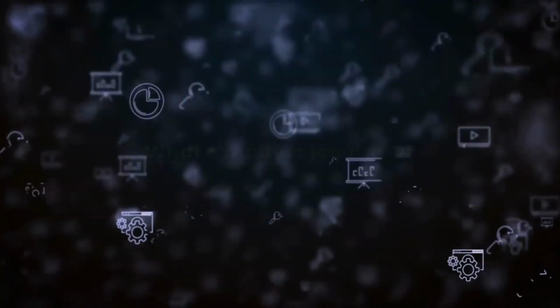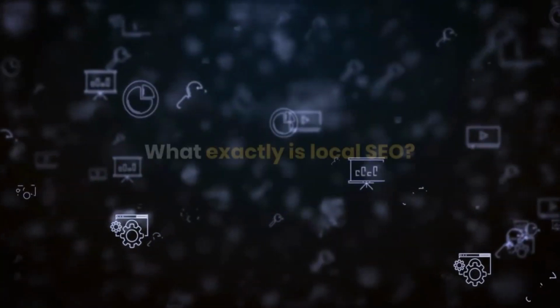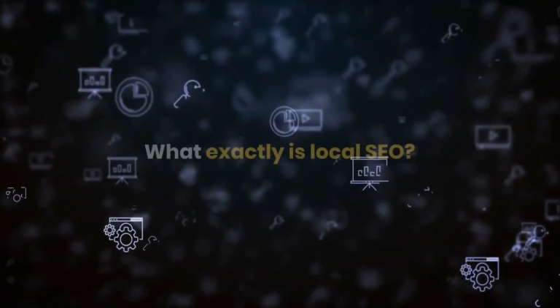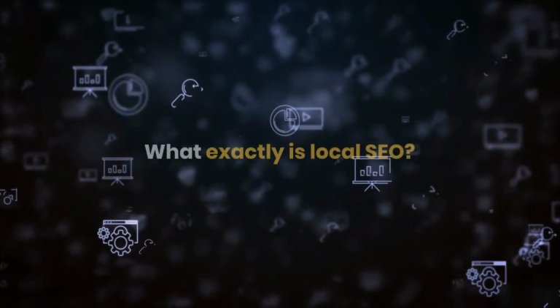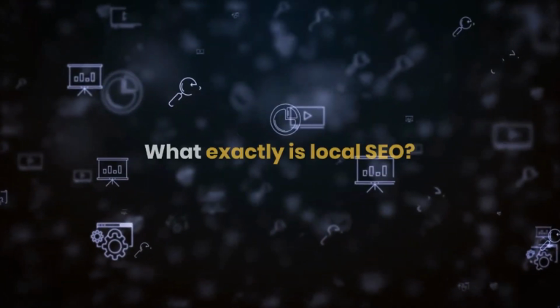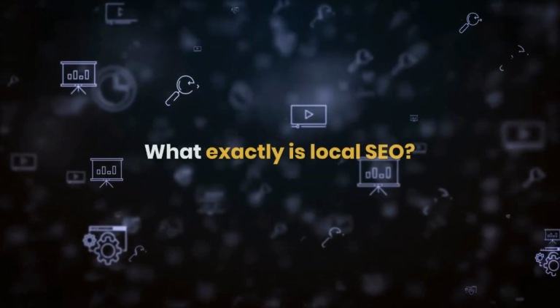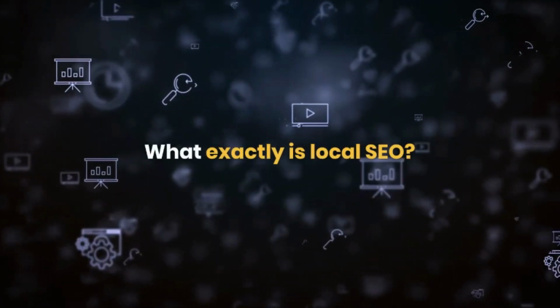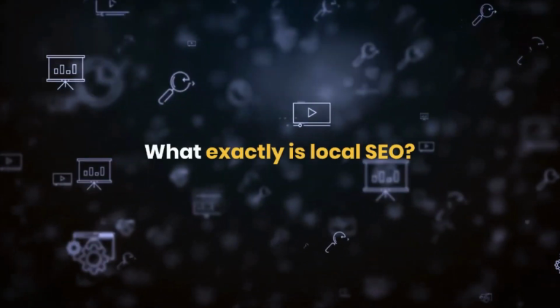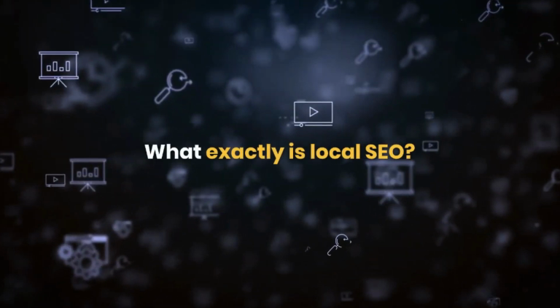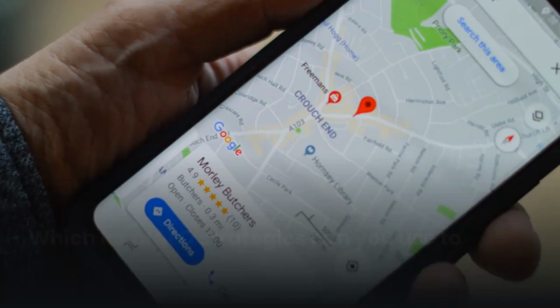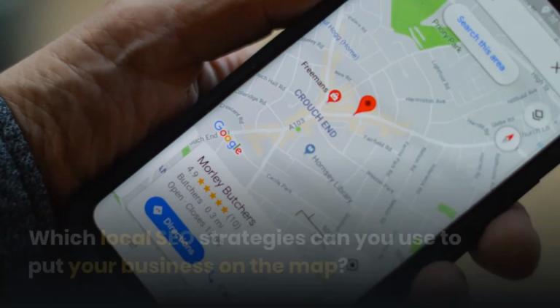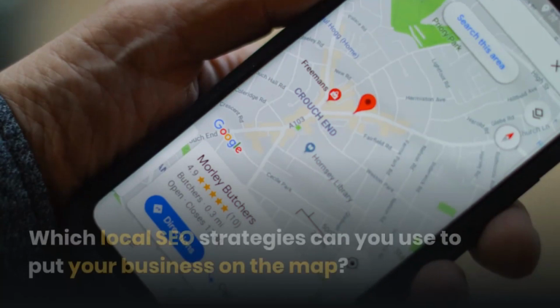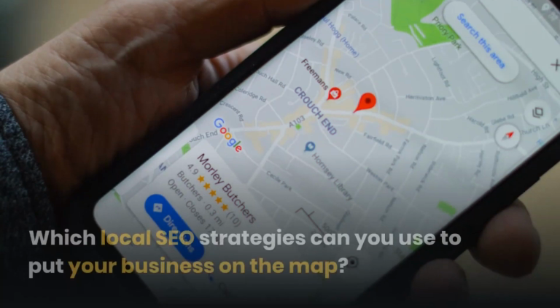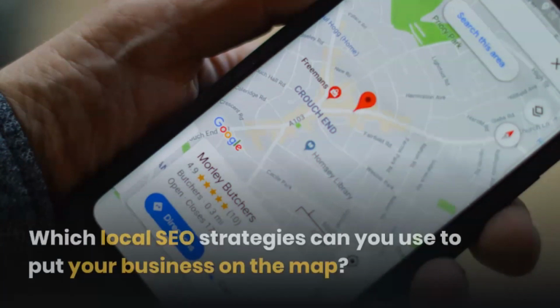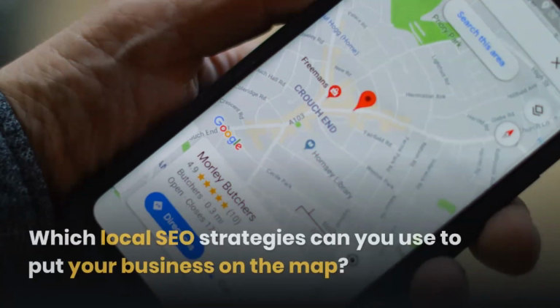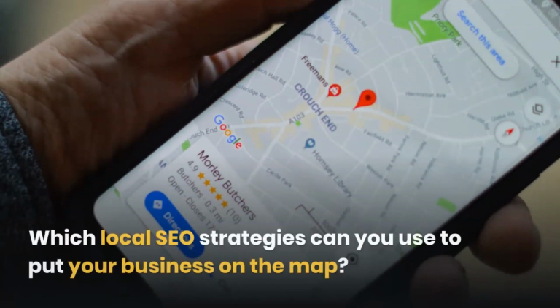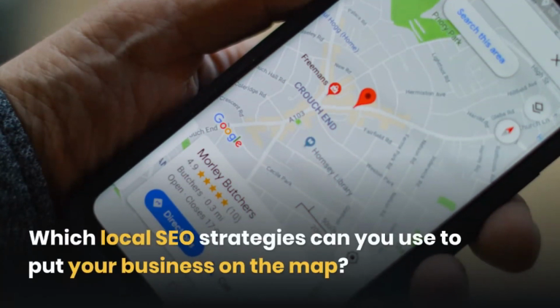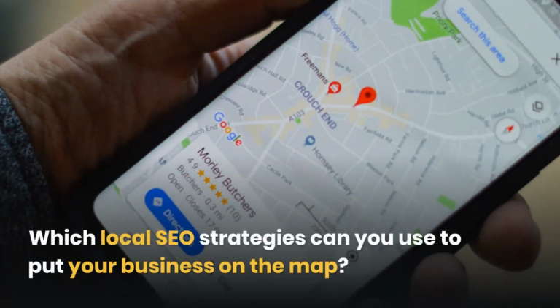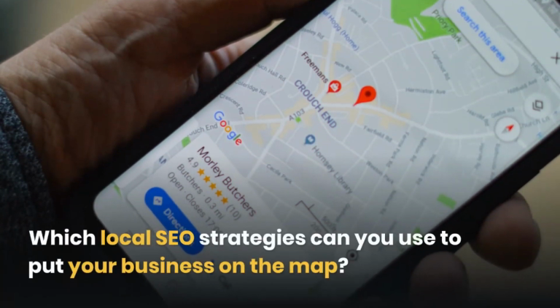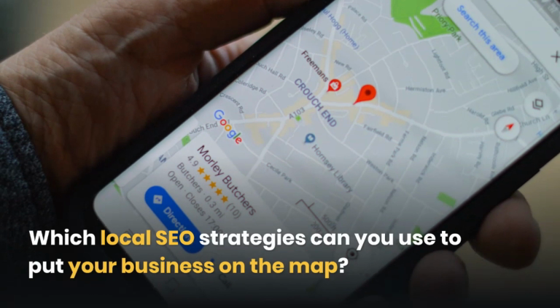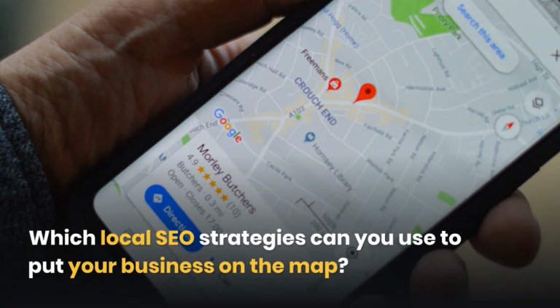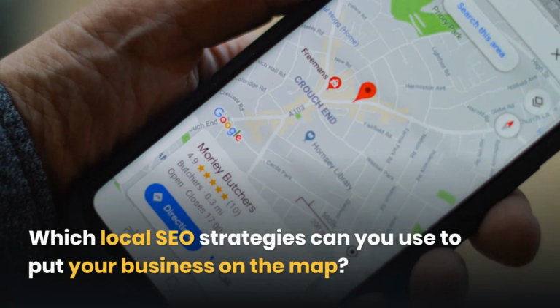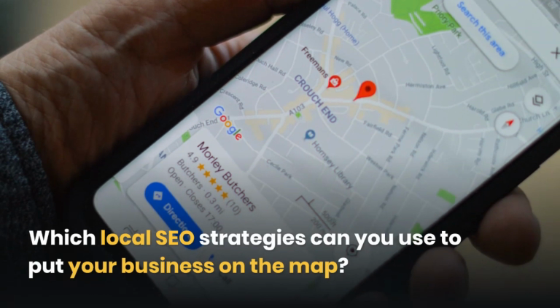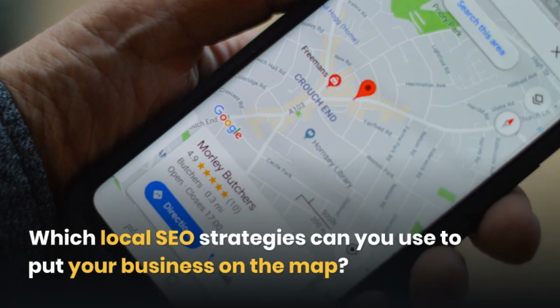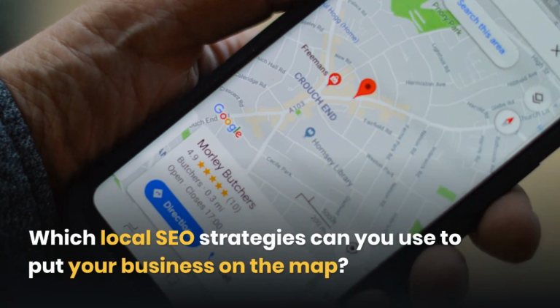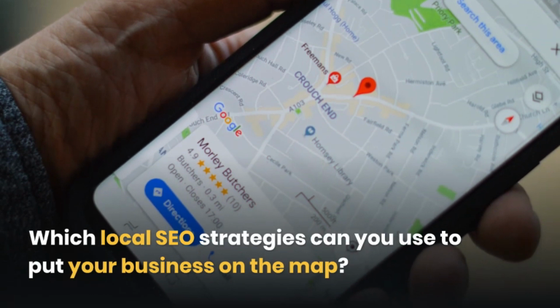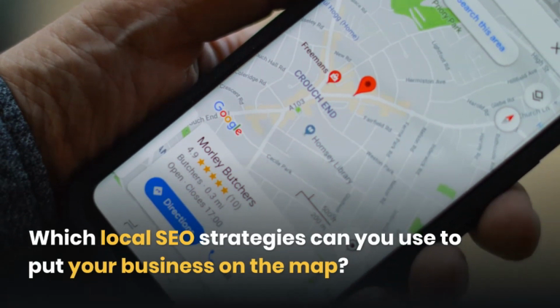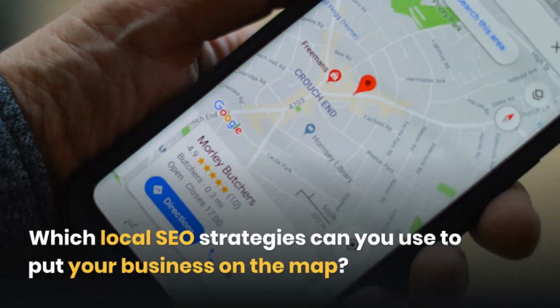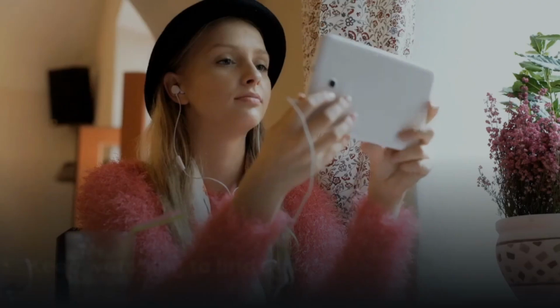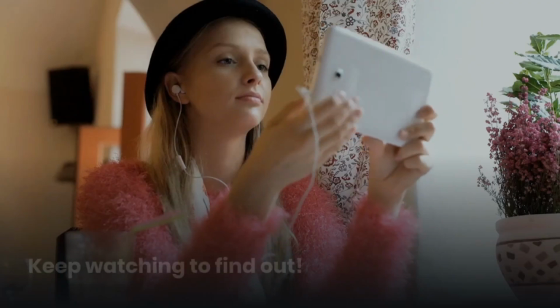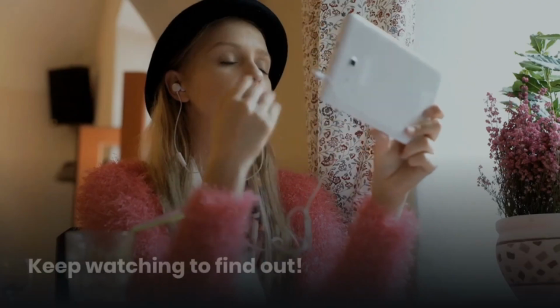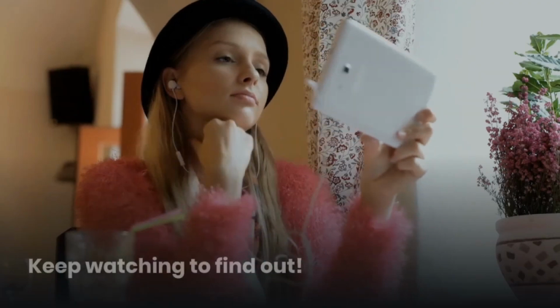What exactly is Local SEO? Which local SEO strategies can you use to put your business on the map? Keep watching to find out.